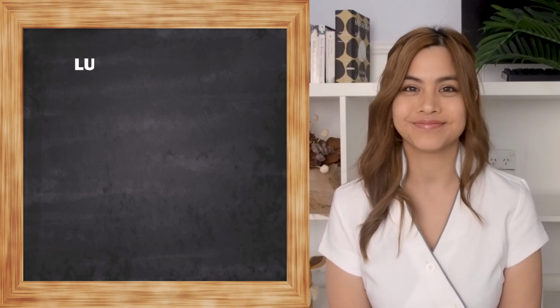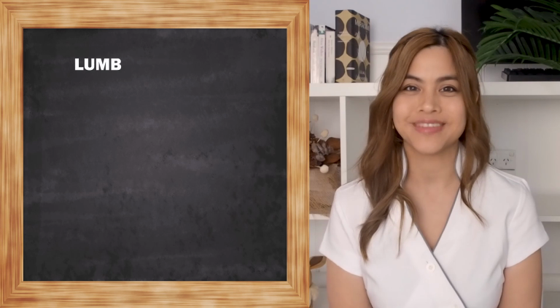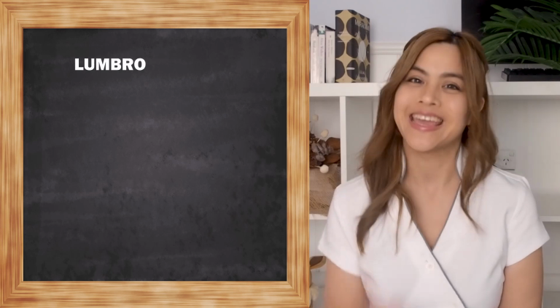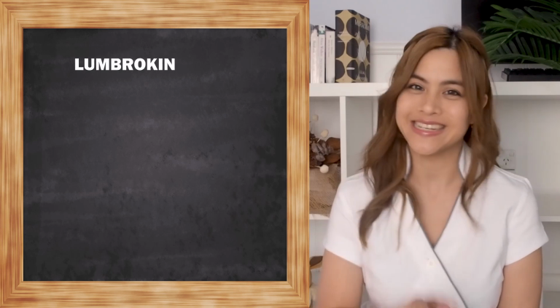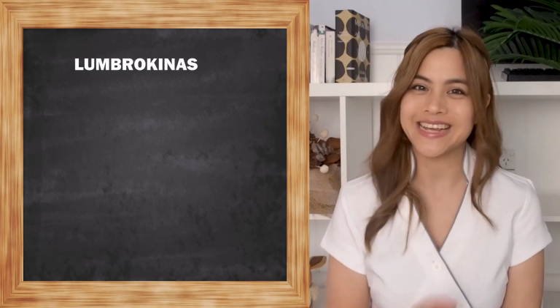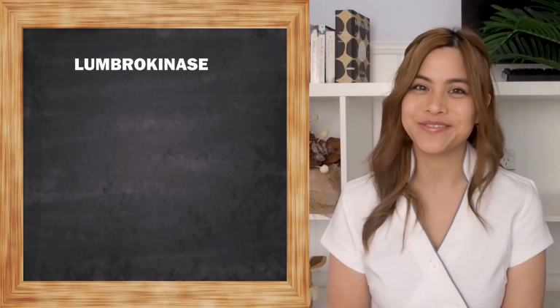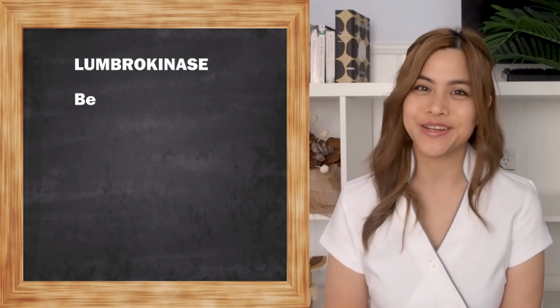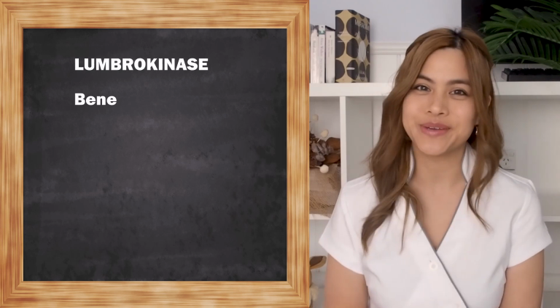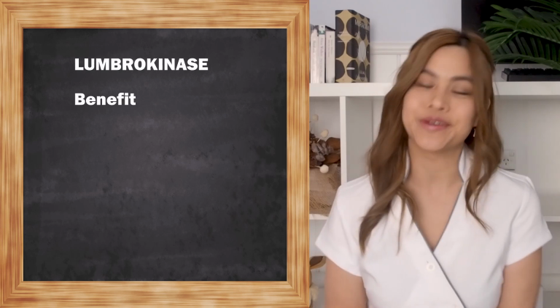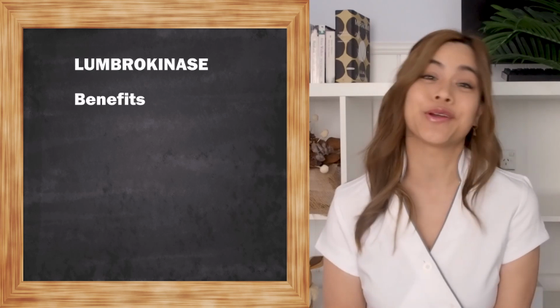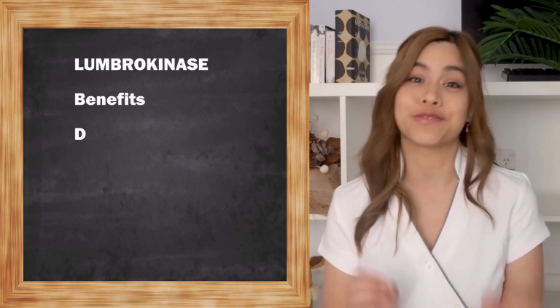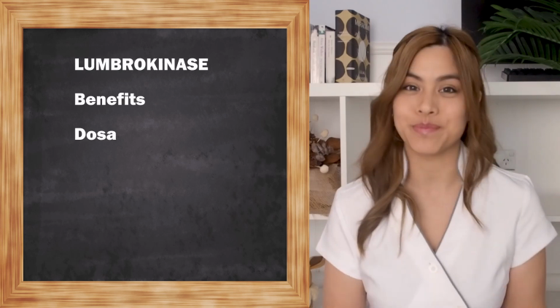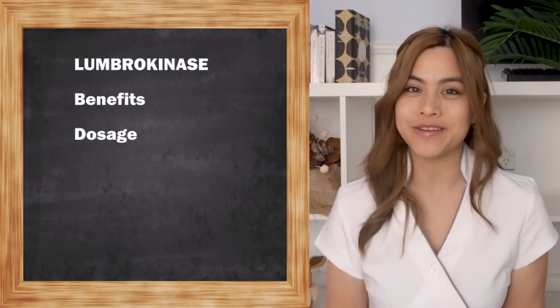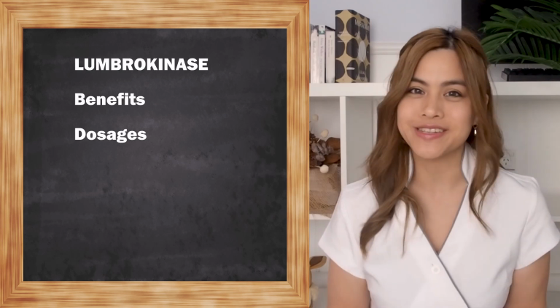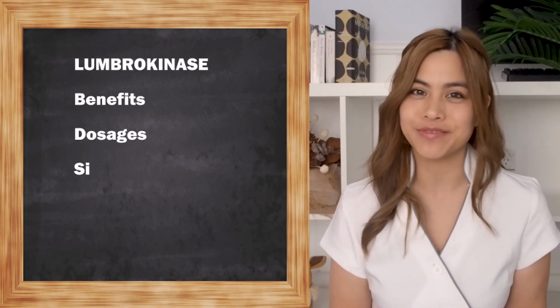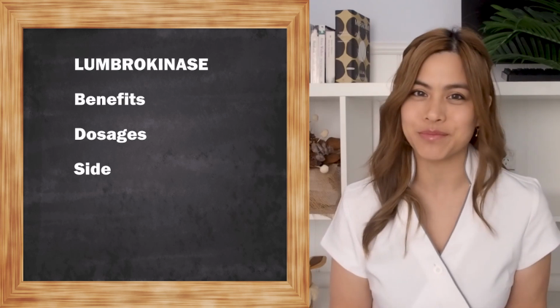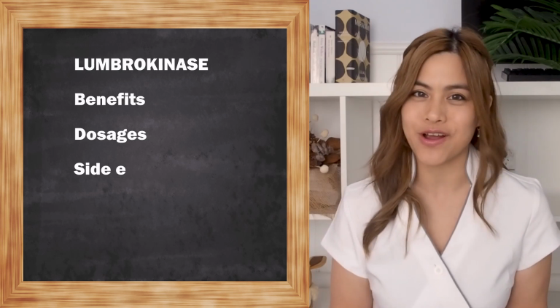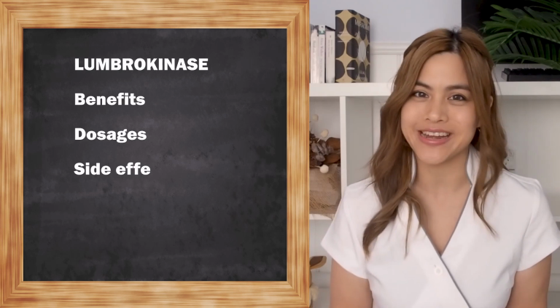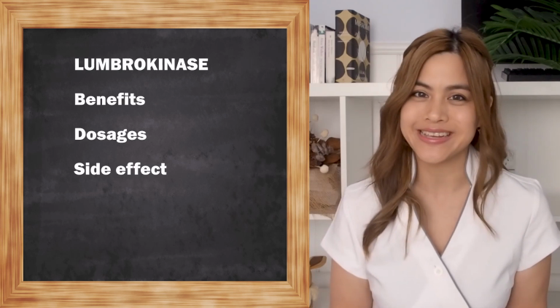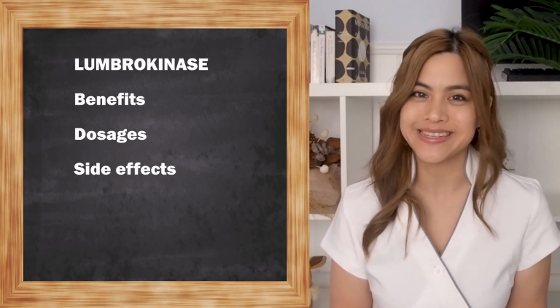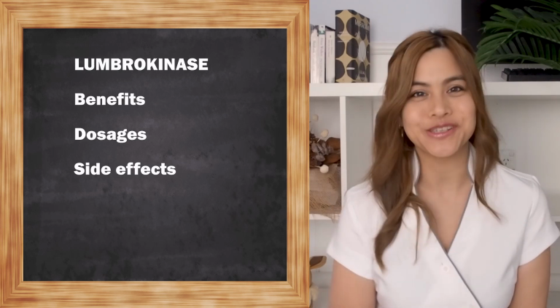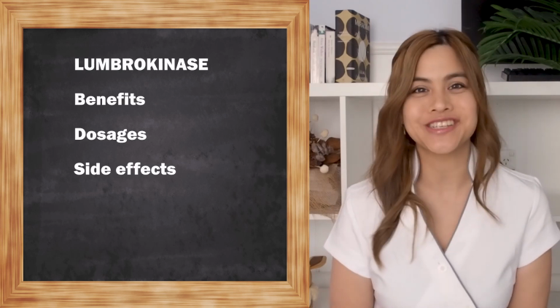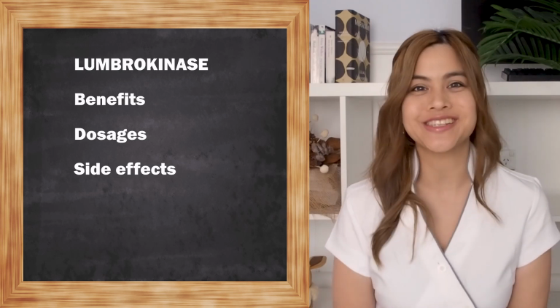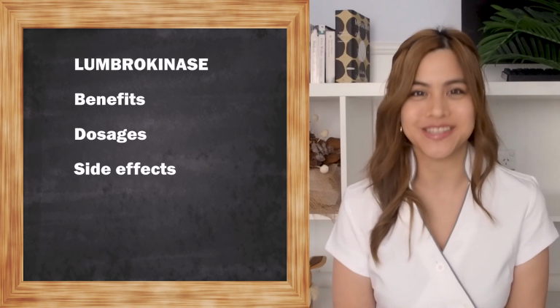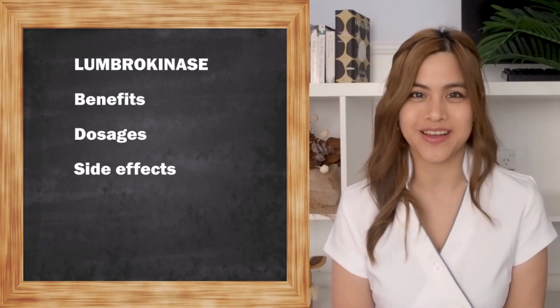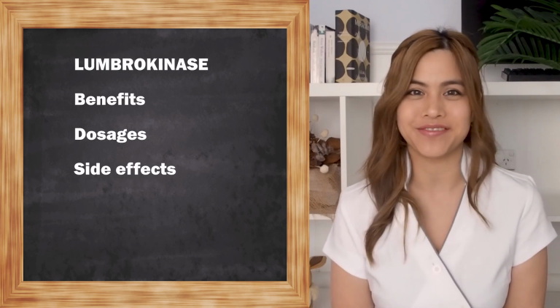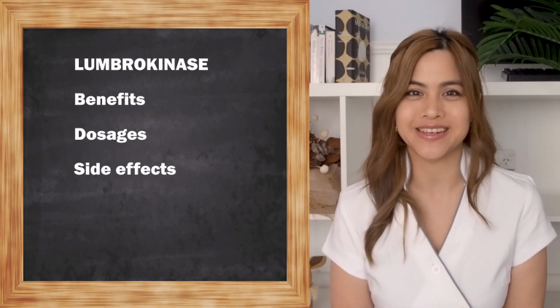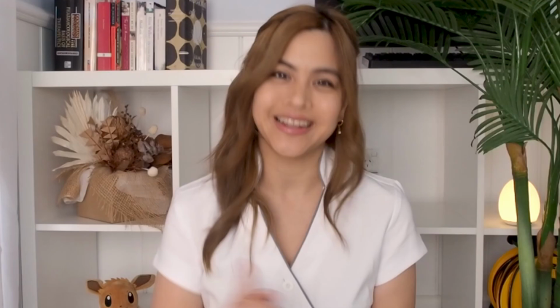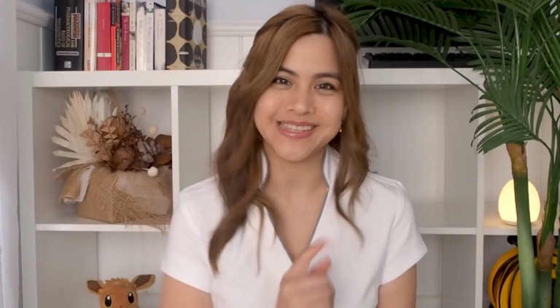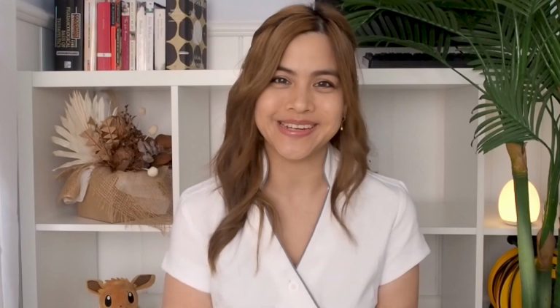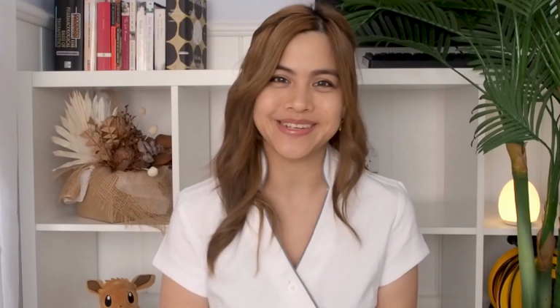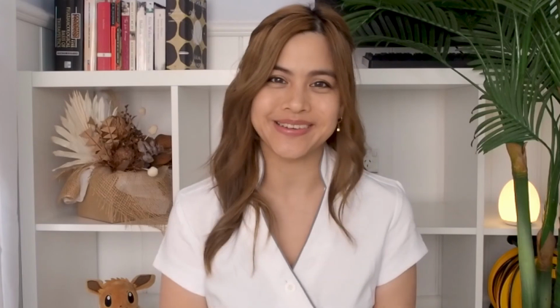In today's video we're going to go through the benefits of lumbrokinase, dosages and side effects. Let's get into it.